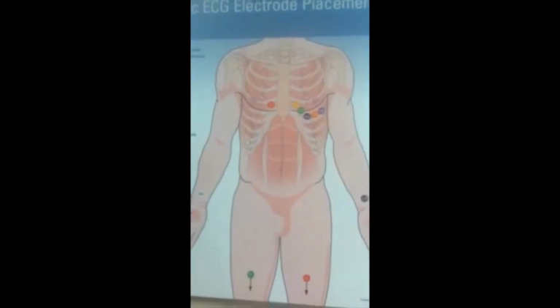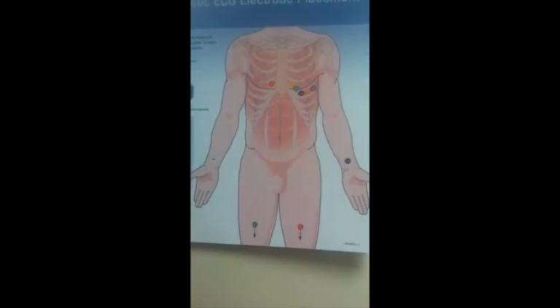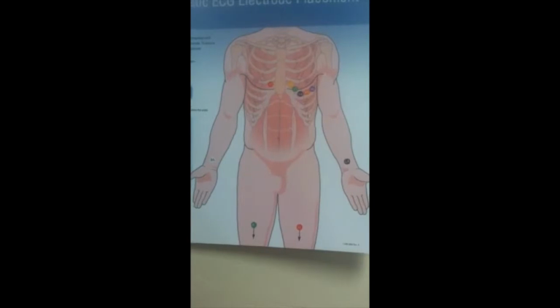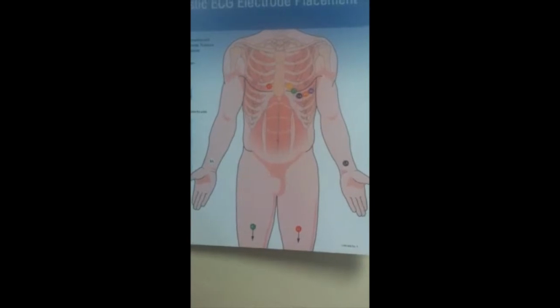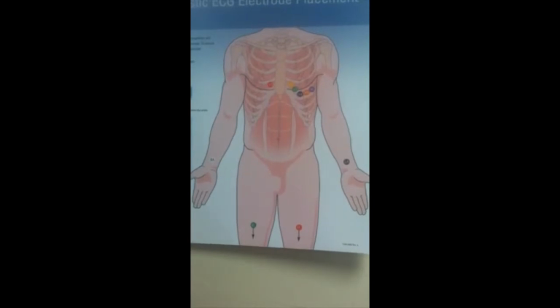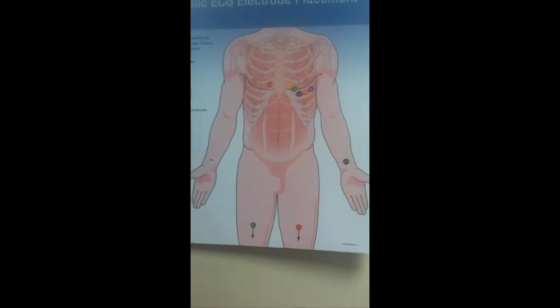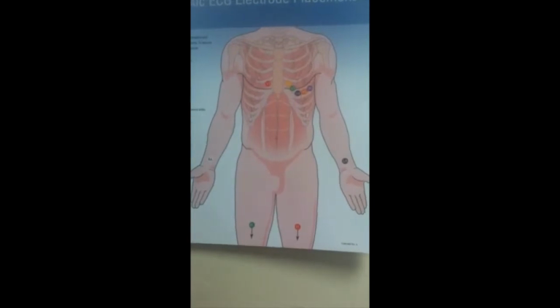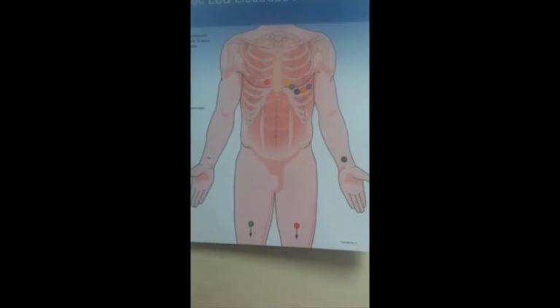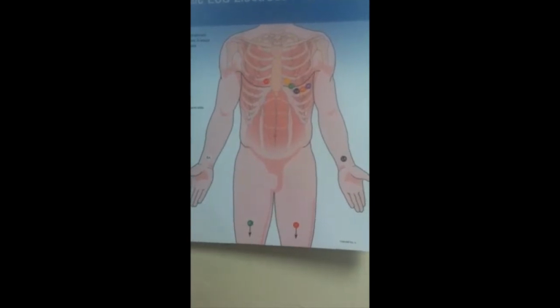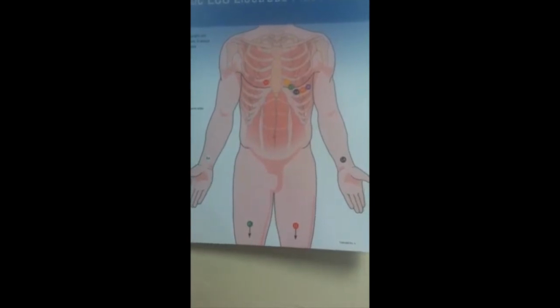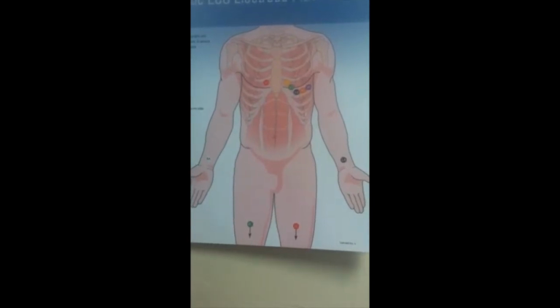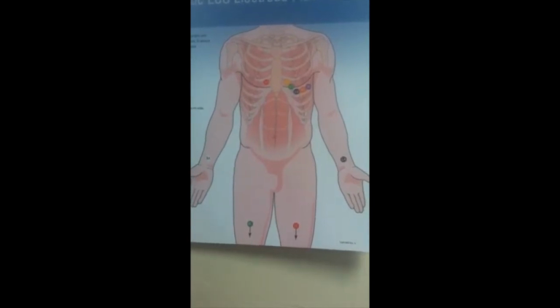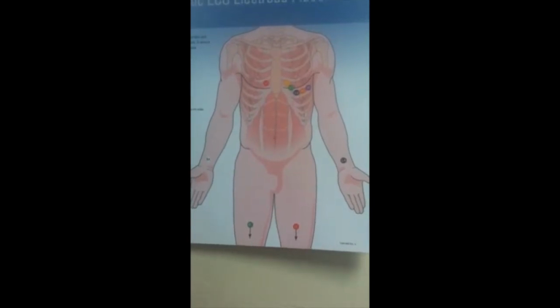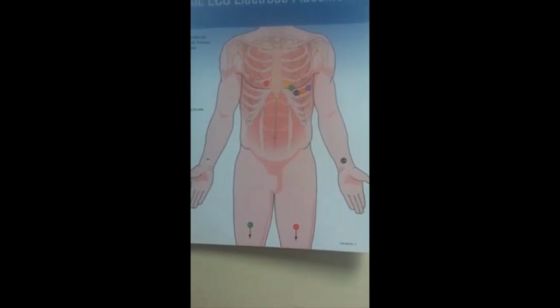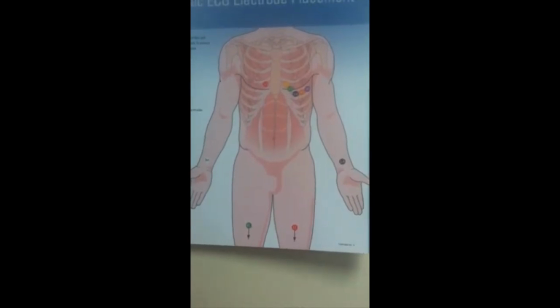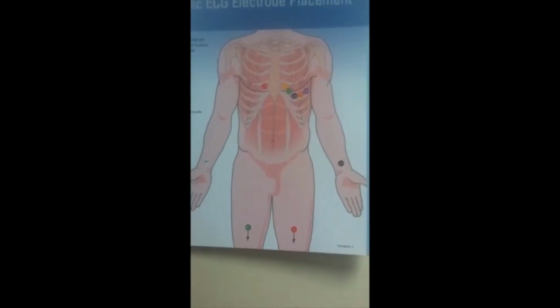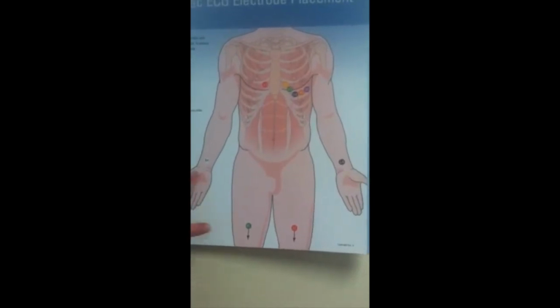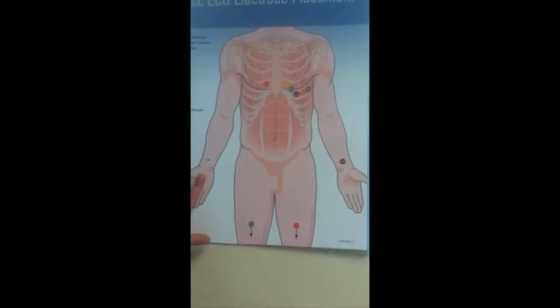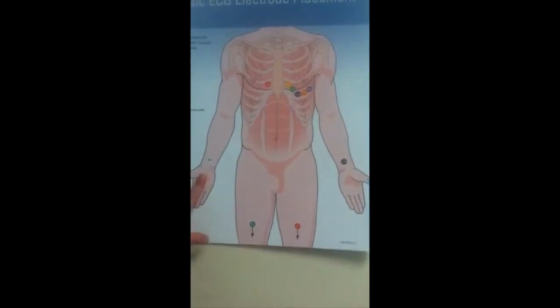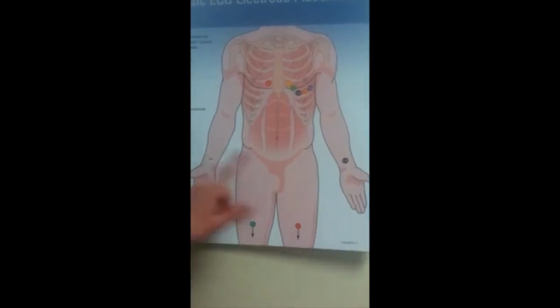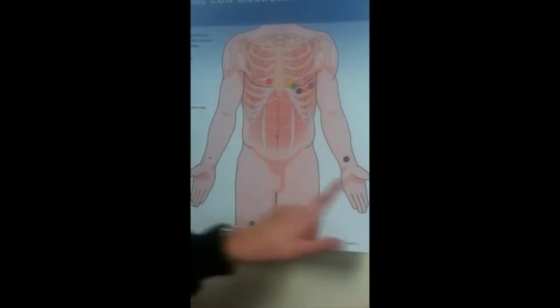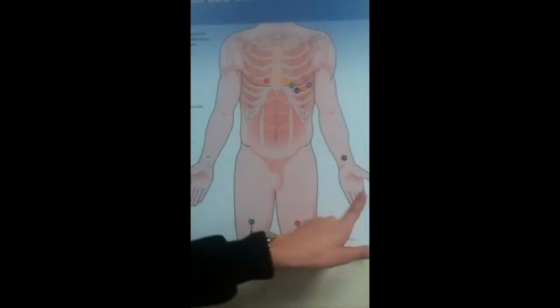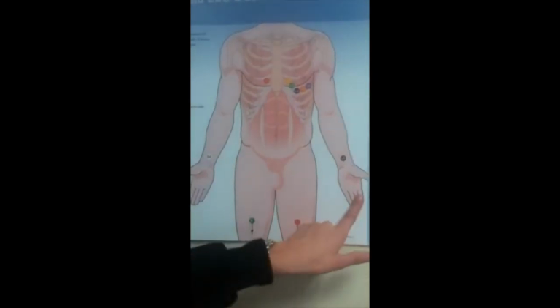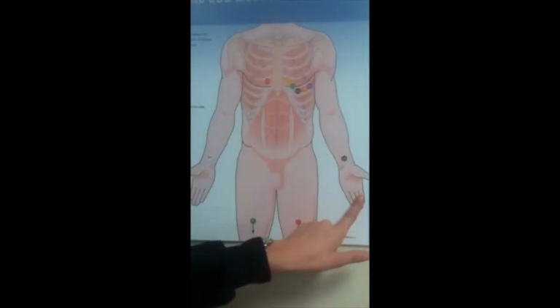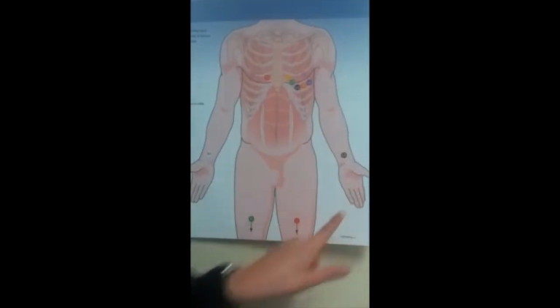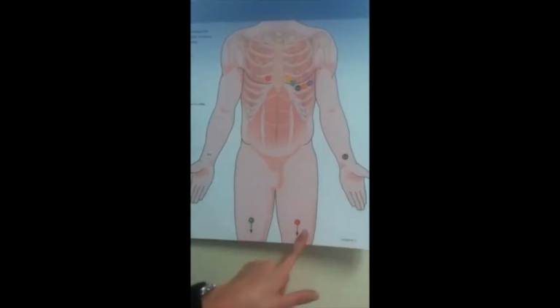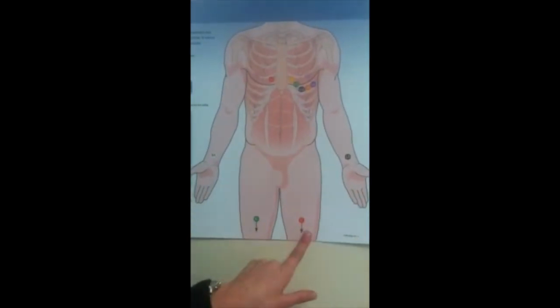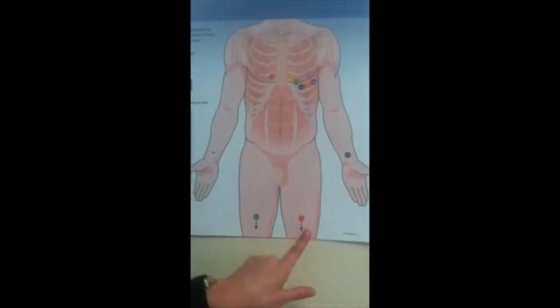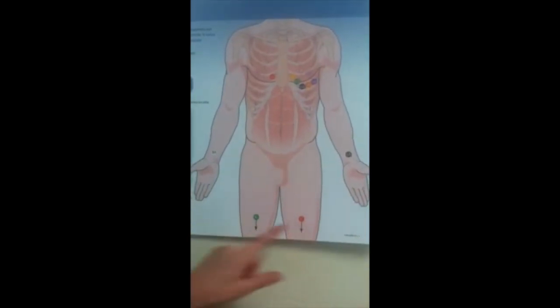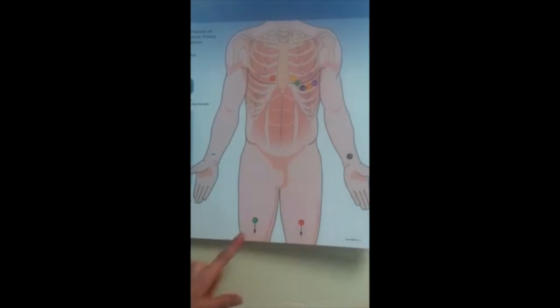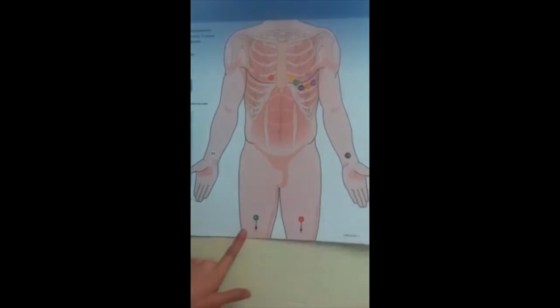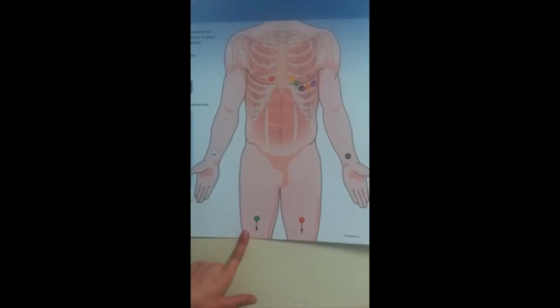To ground the electricity from the EKG, we place electrodes on the right wrist, the left wrist, the left leg, and the right leg.